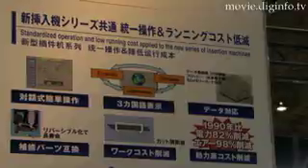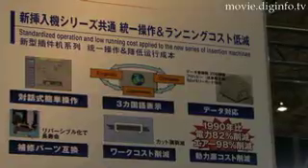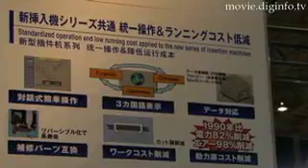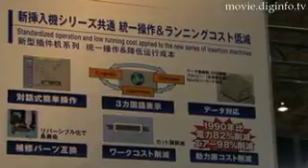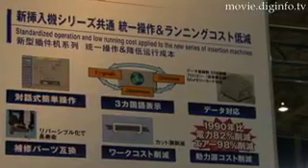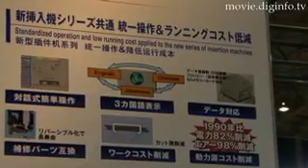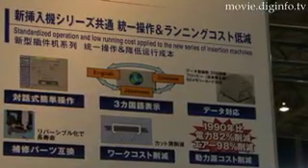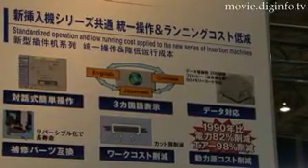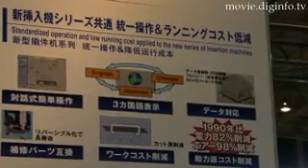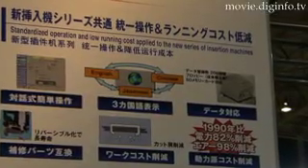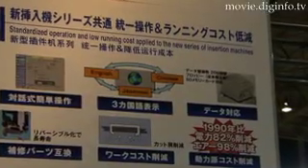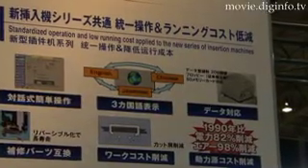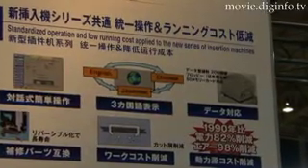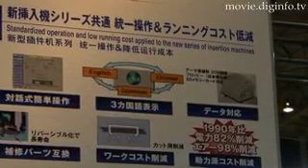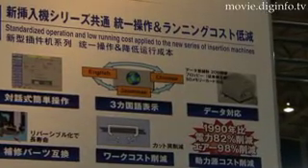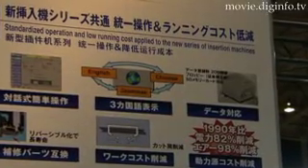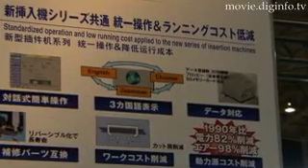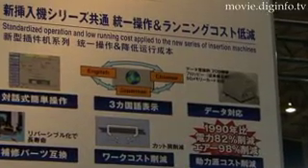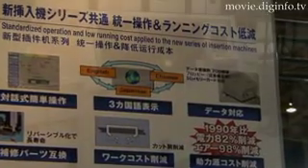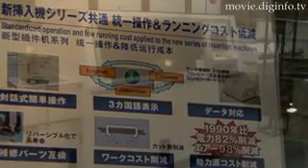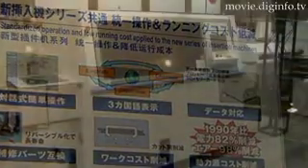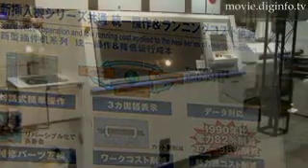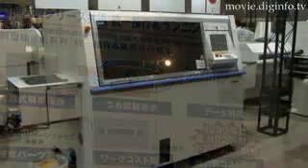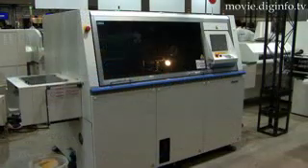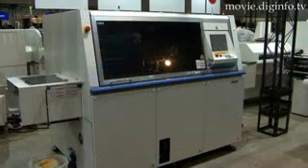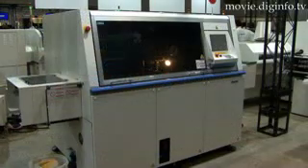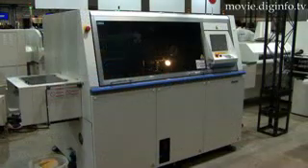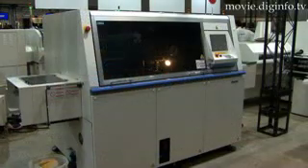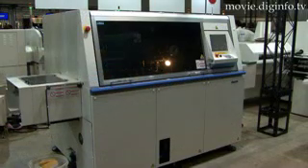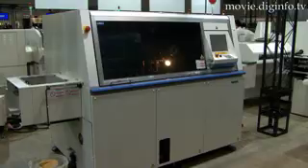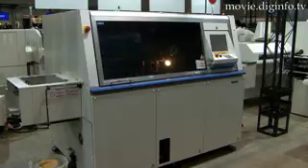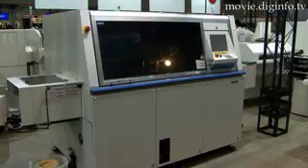The JV131 can operate in Japanese, English, and Chinese, and has power converters for use globally.